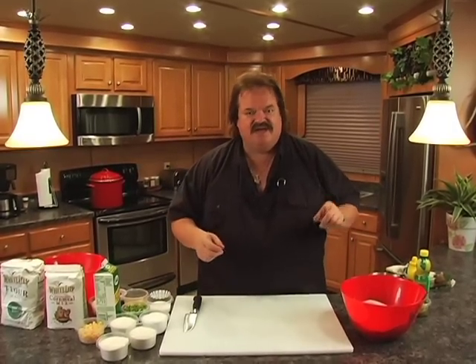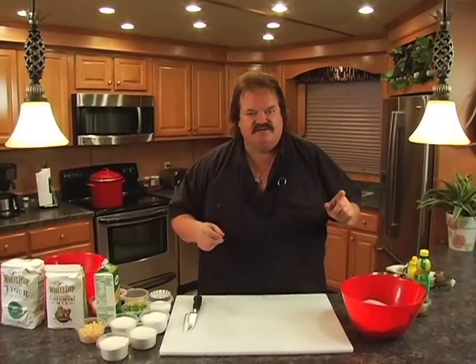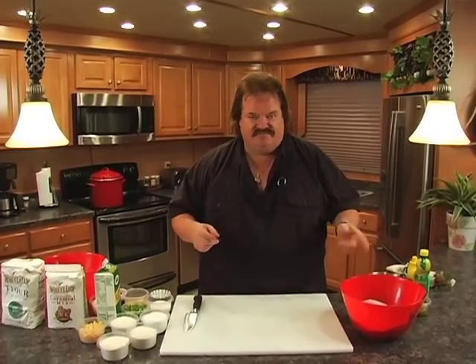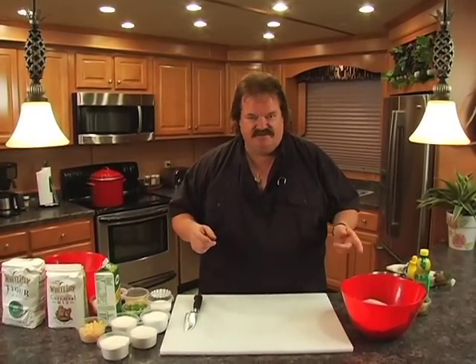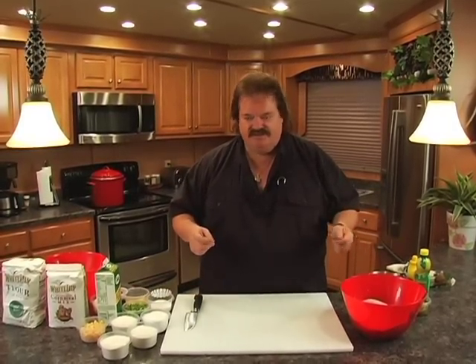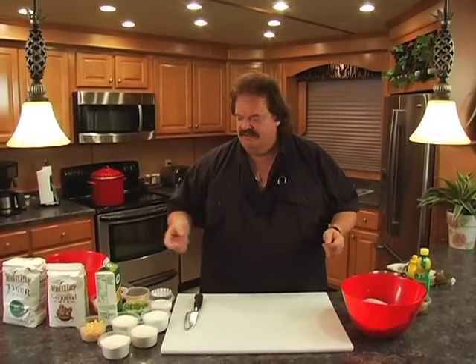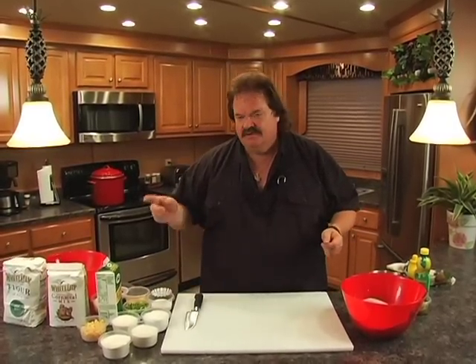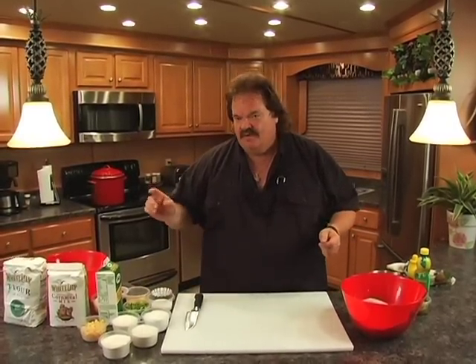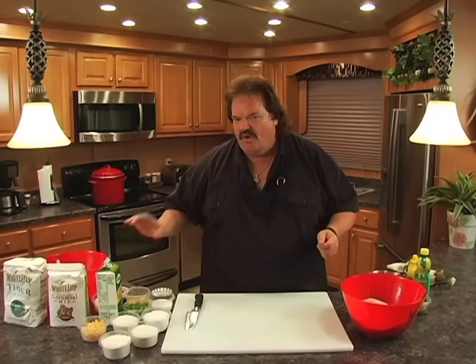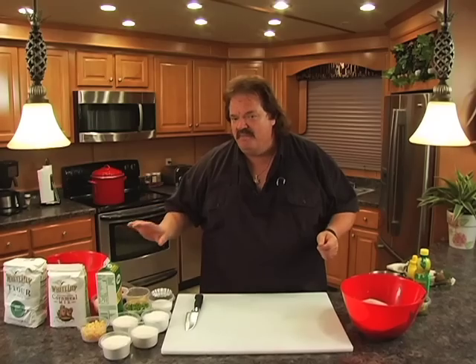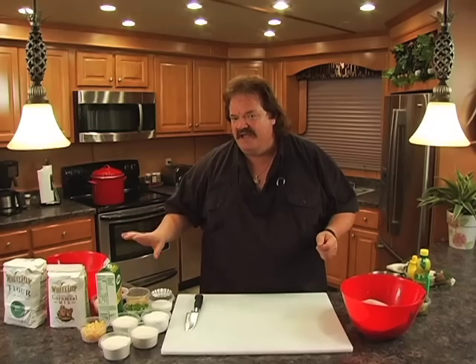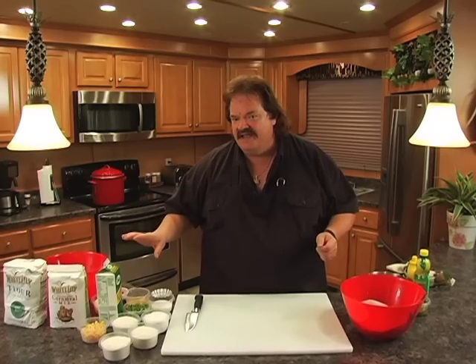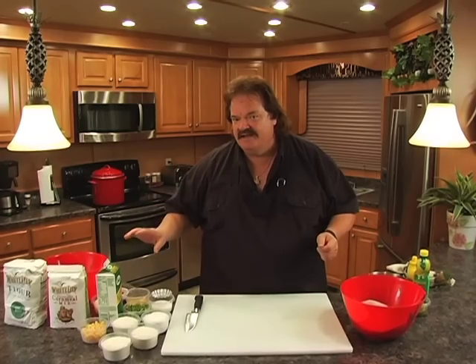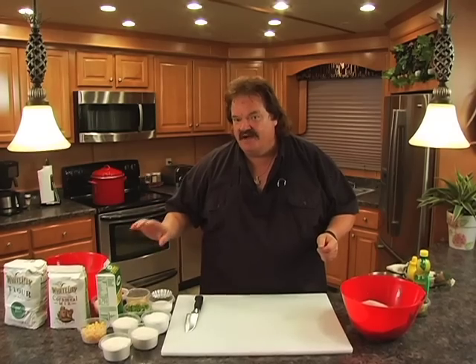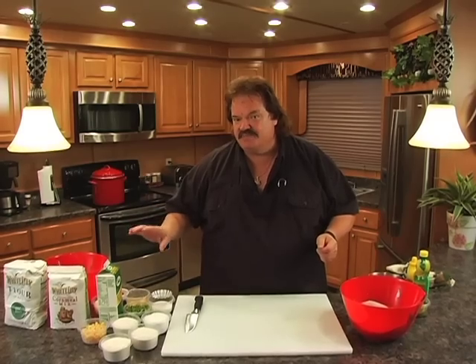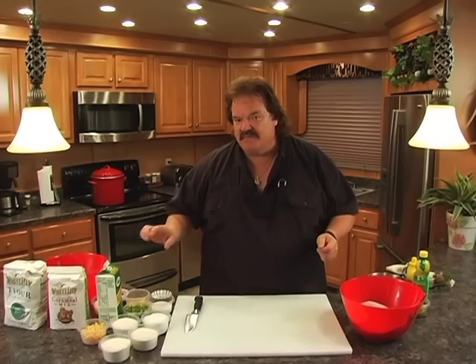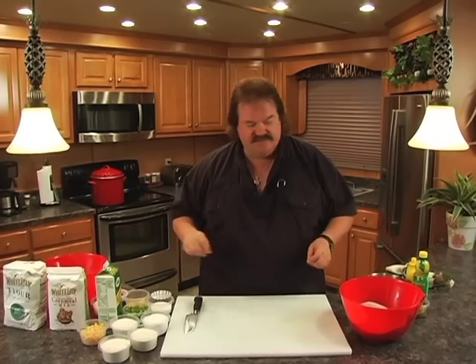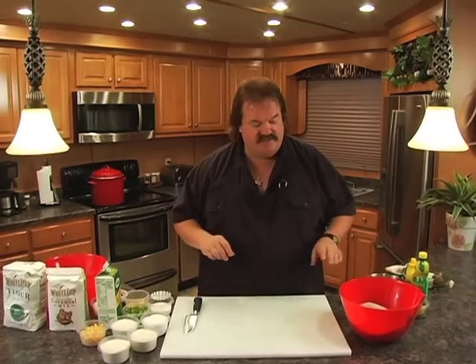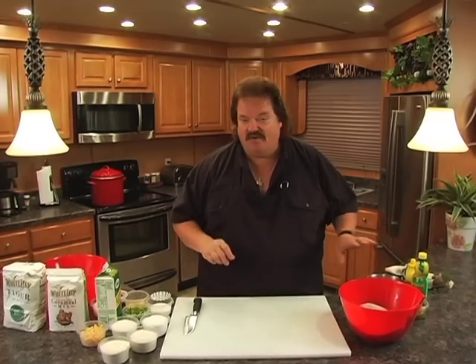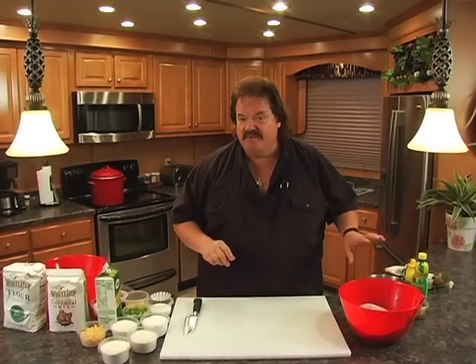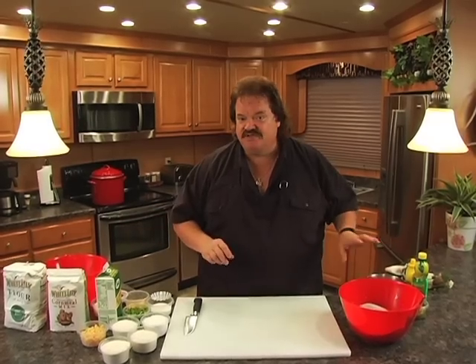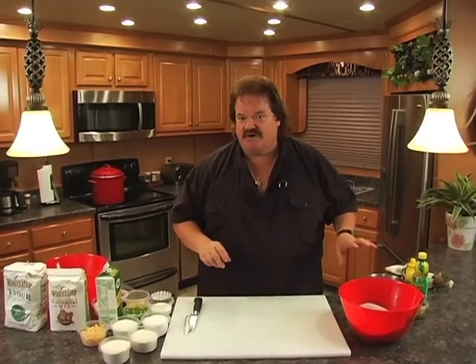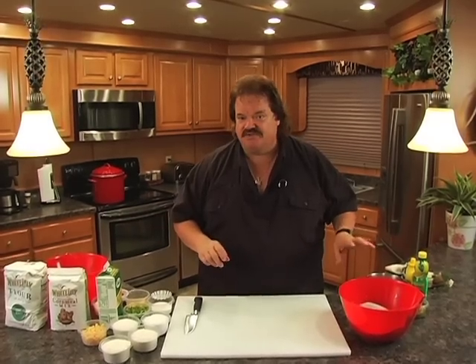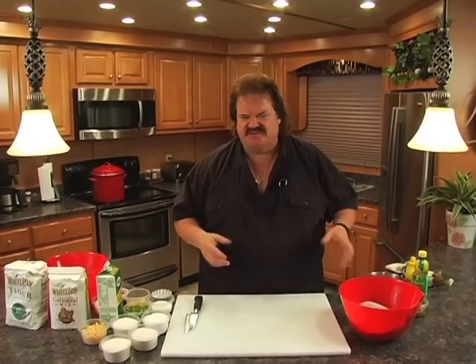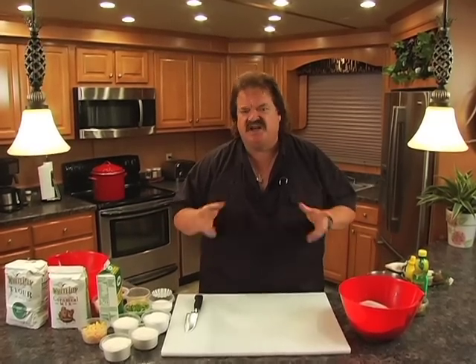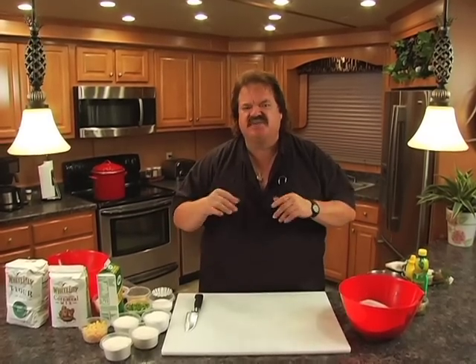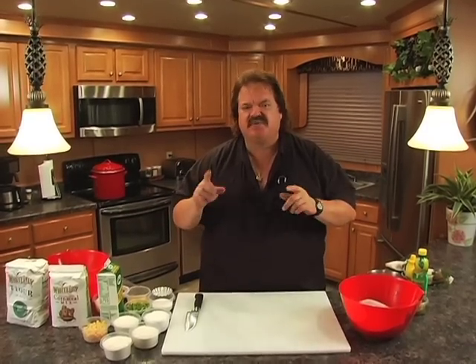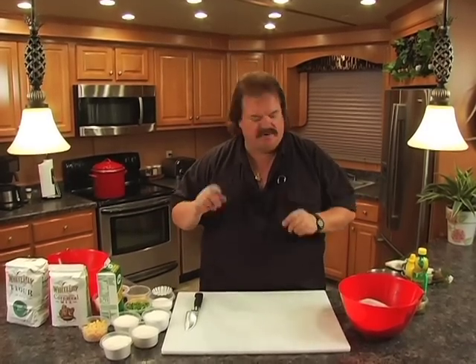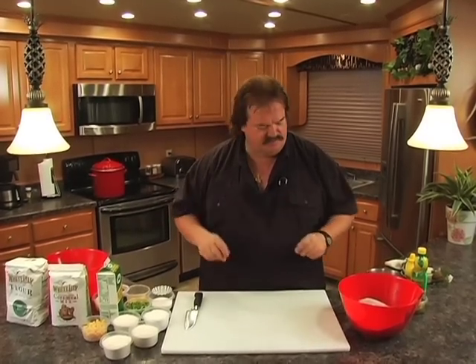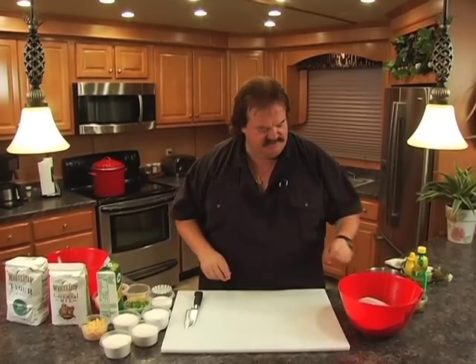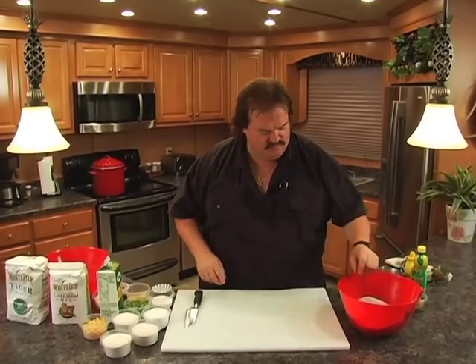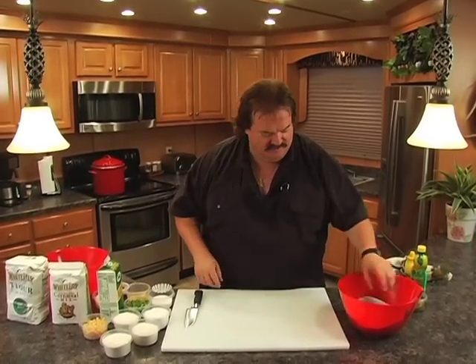Actually fish, homemade hush puppies, and homemade tartar sauce — kind of like three recipes in one.